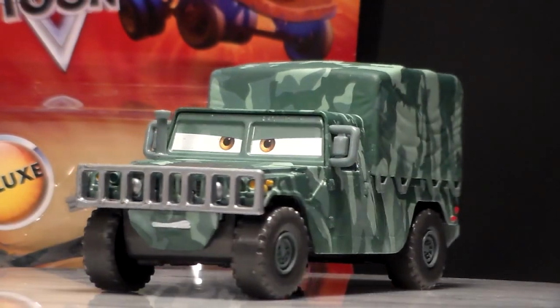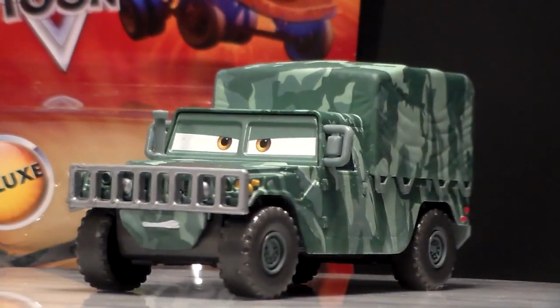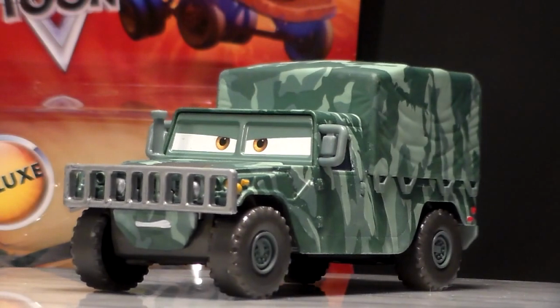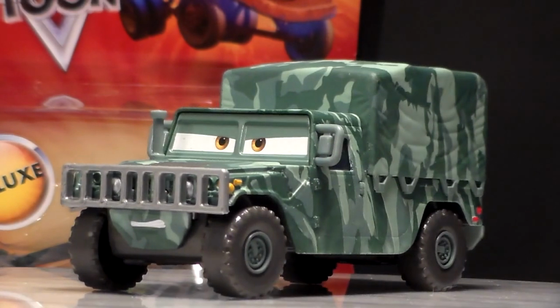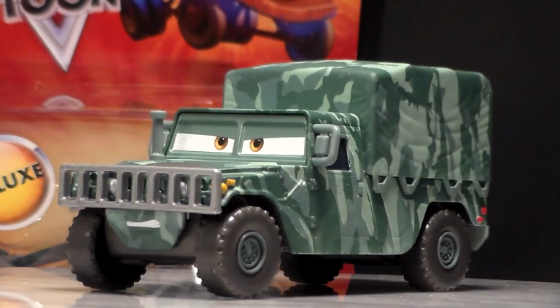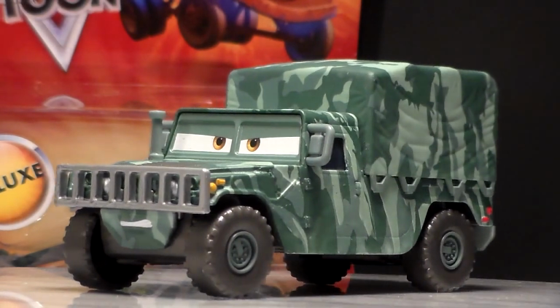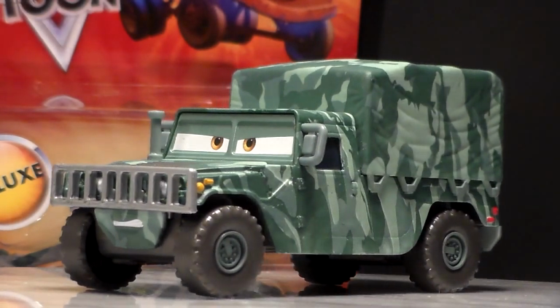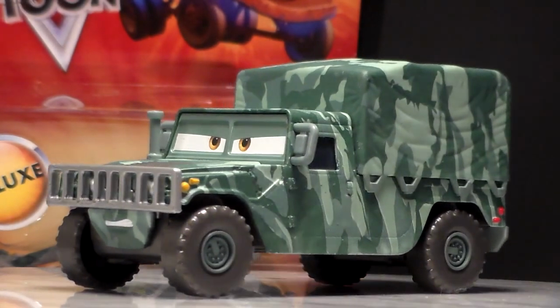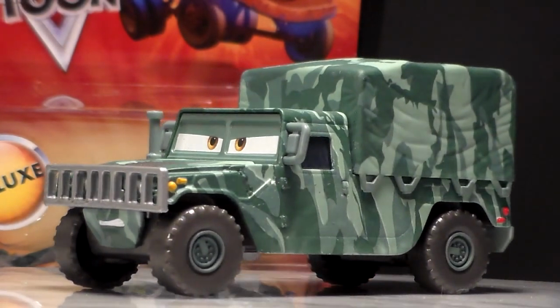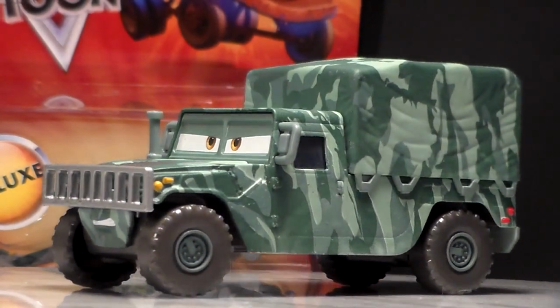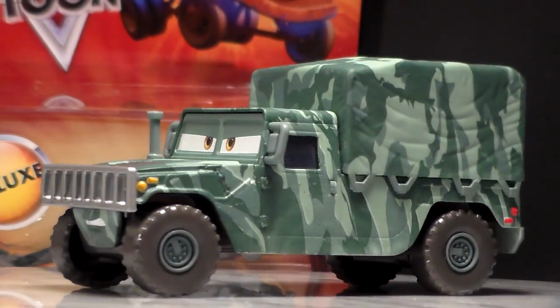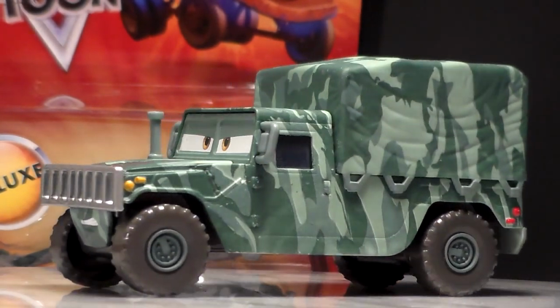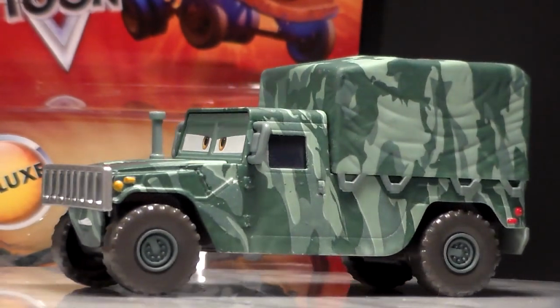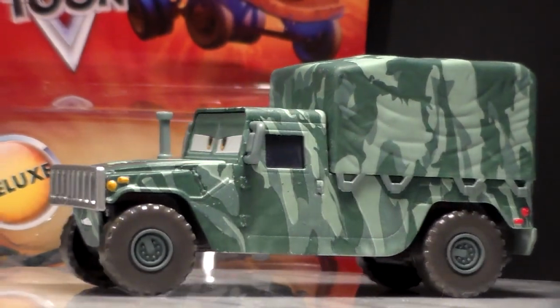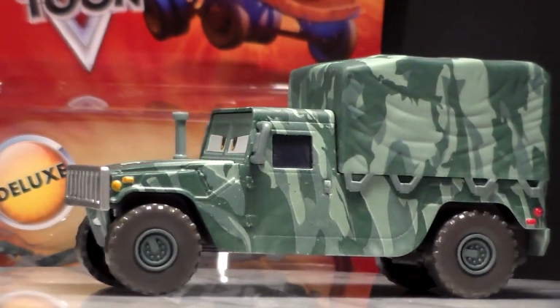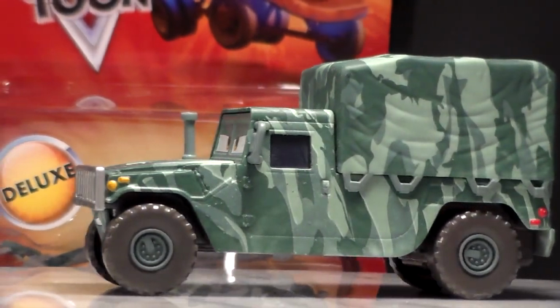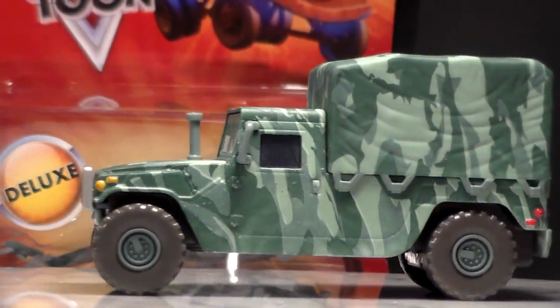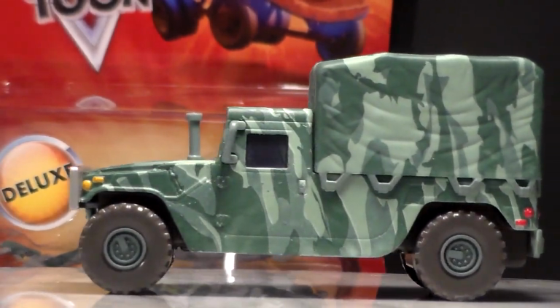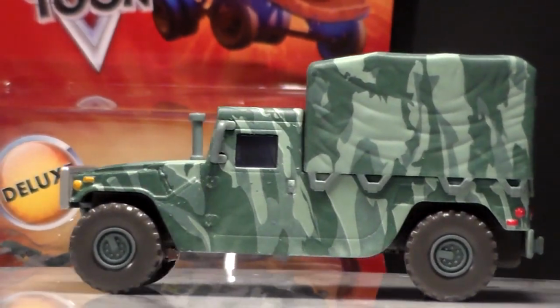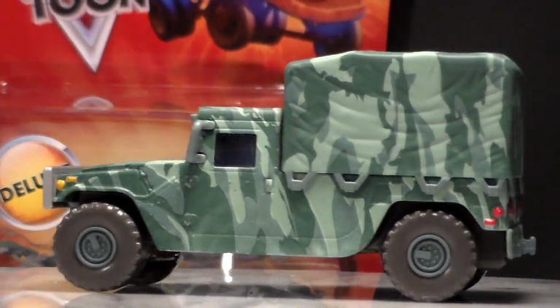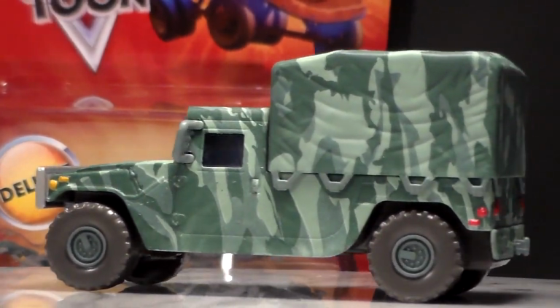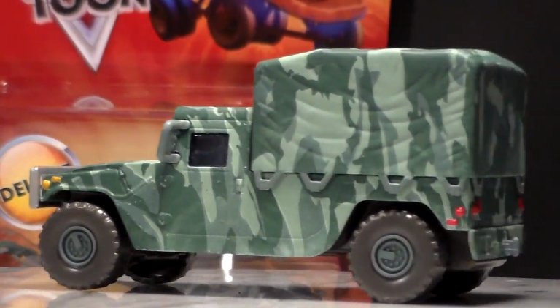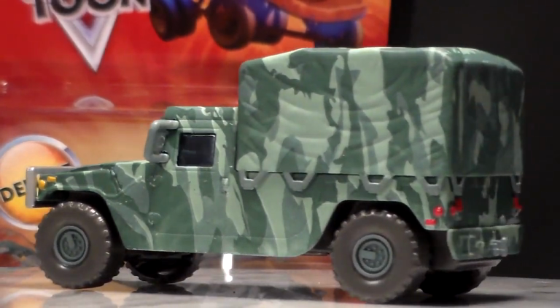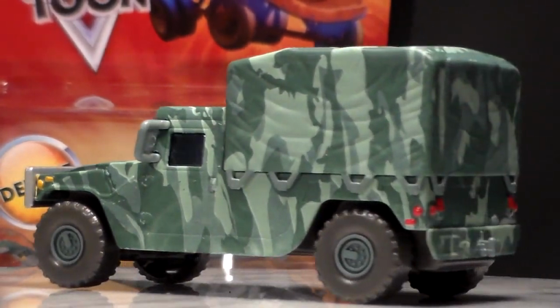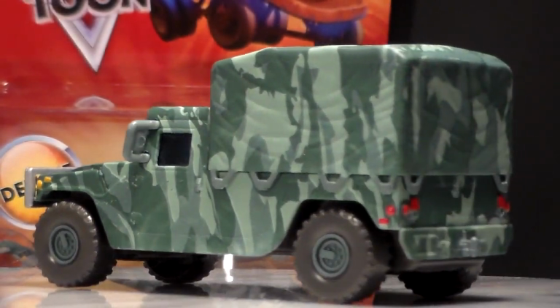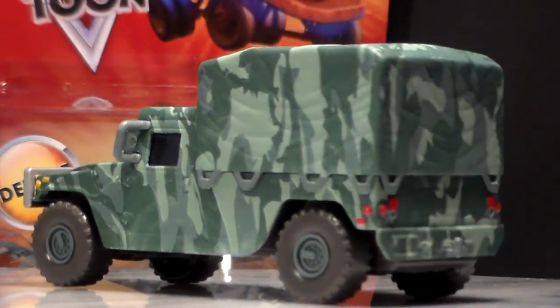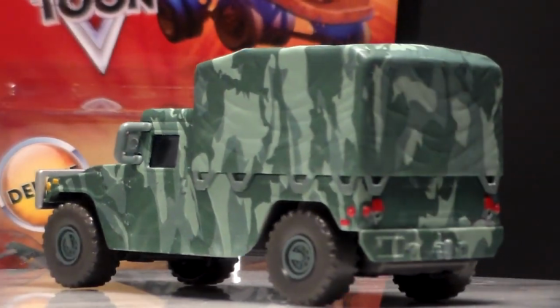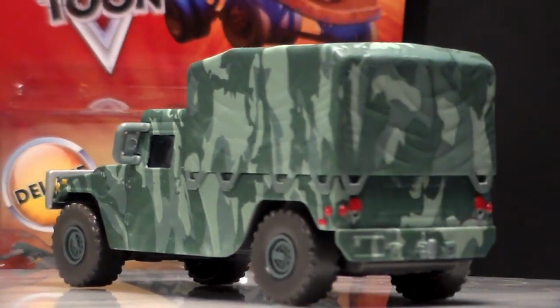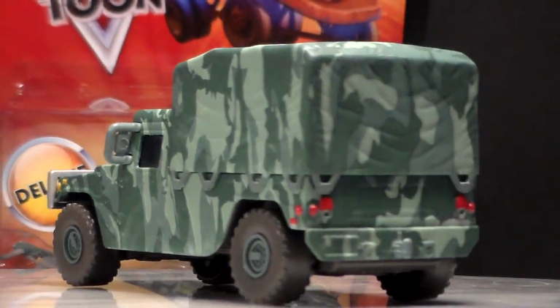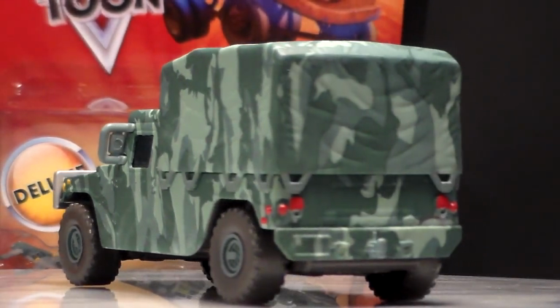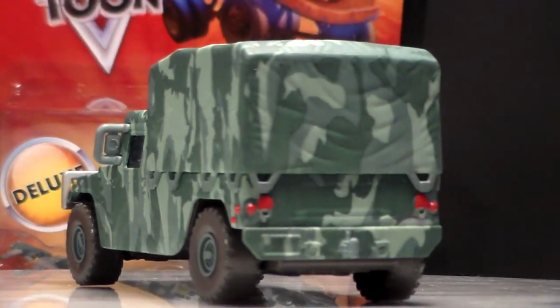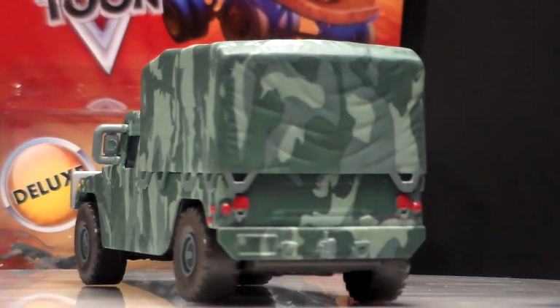This vehicle is a 1:55 scale diecast made by Mattel with no paper stickers.